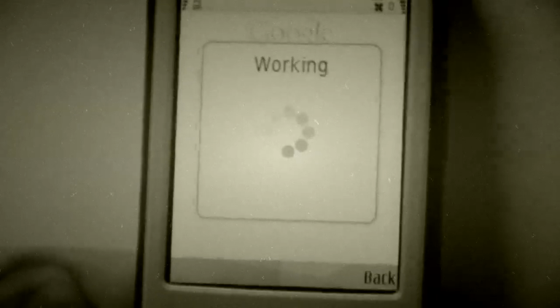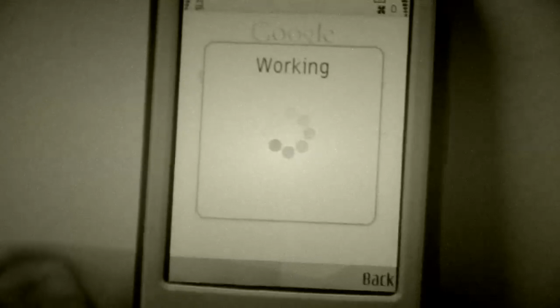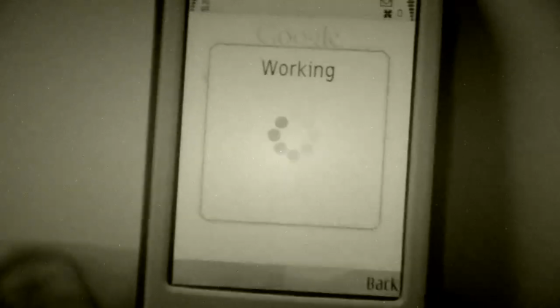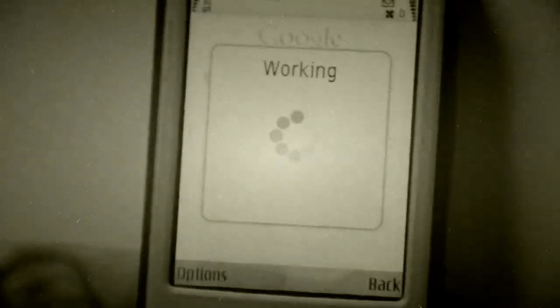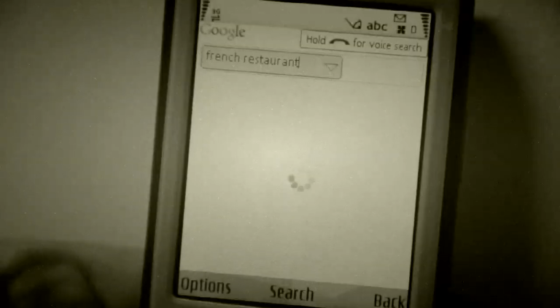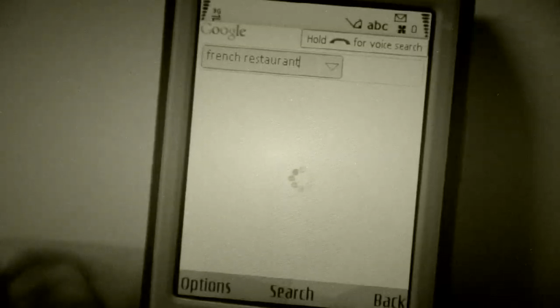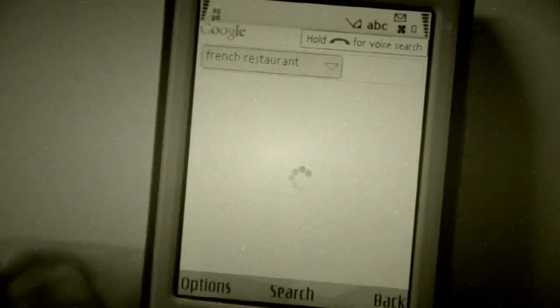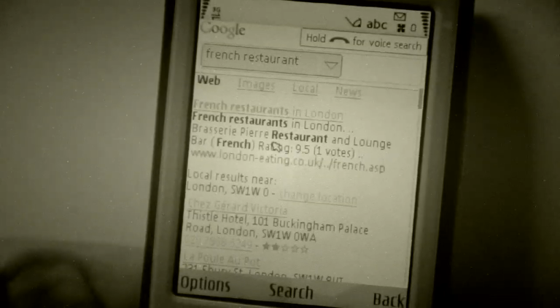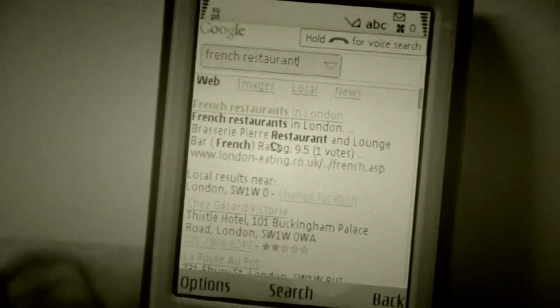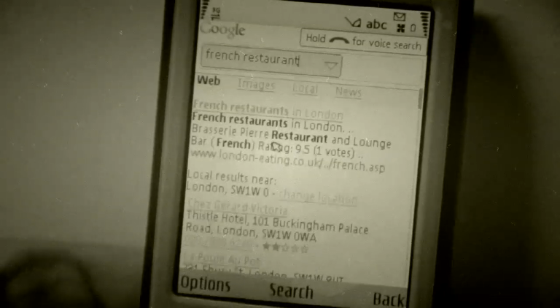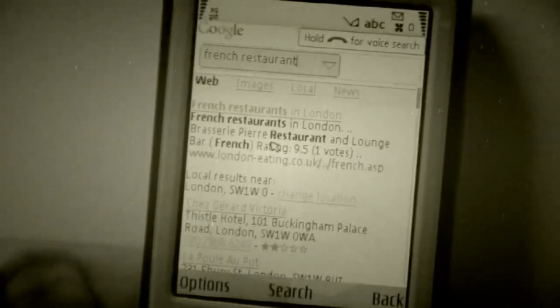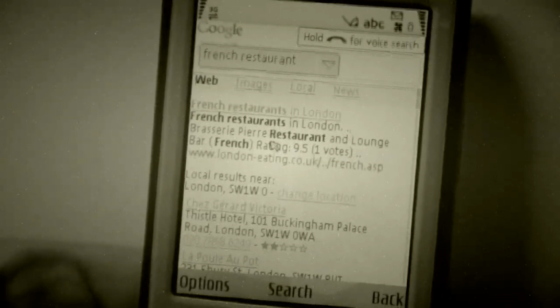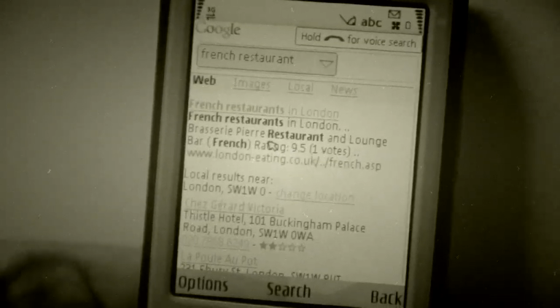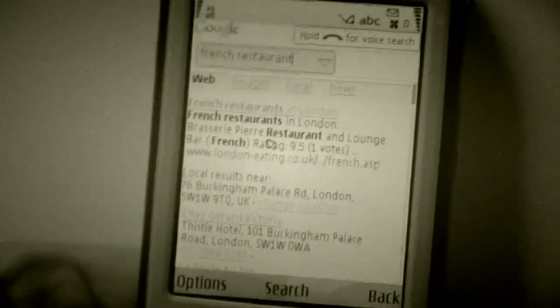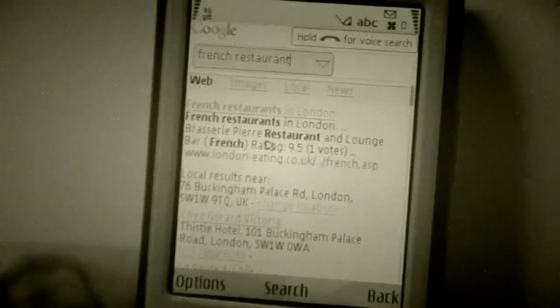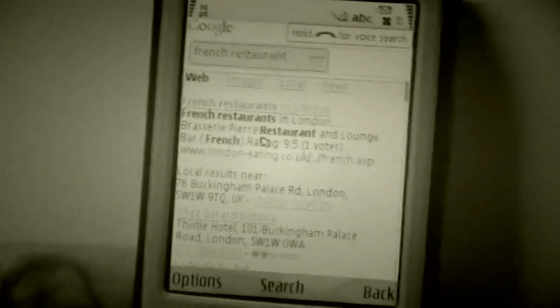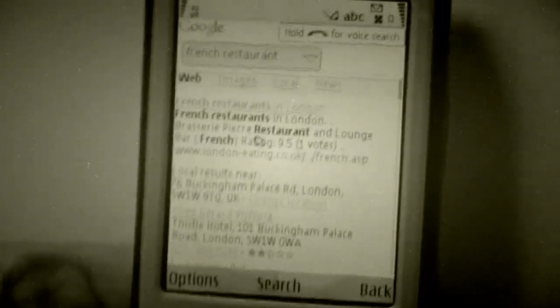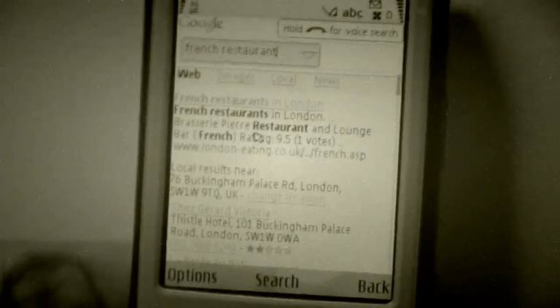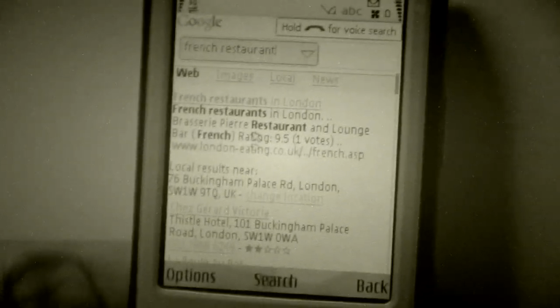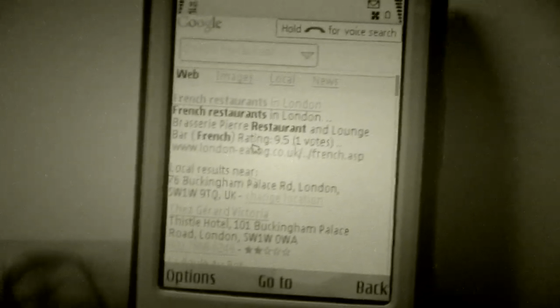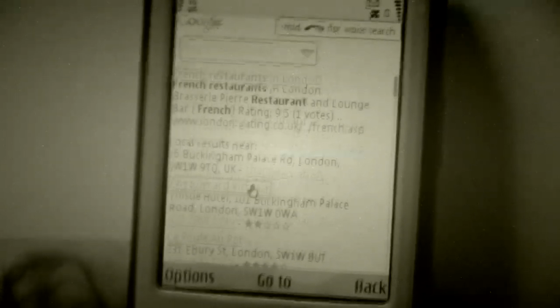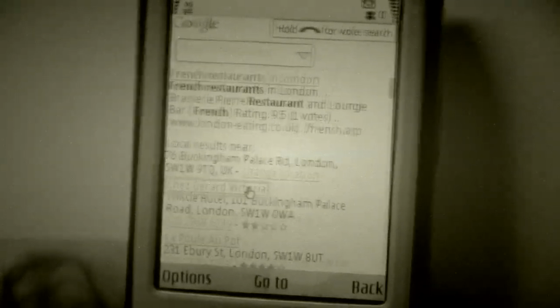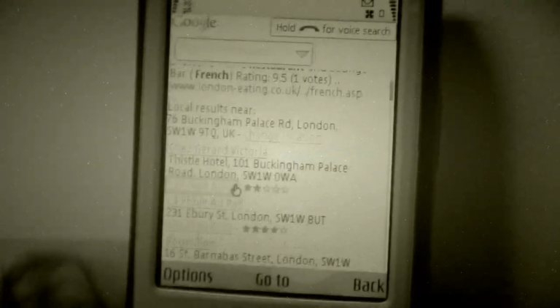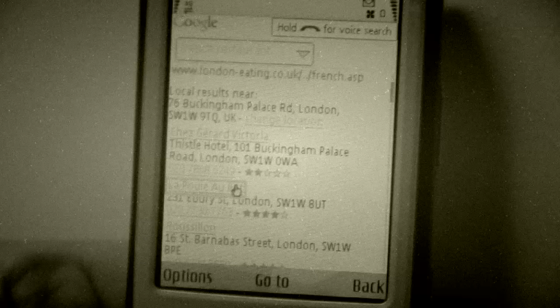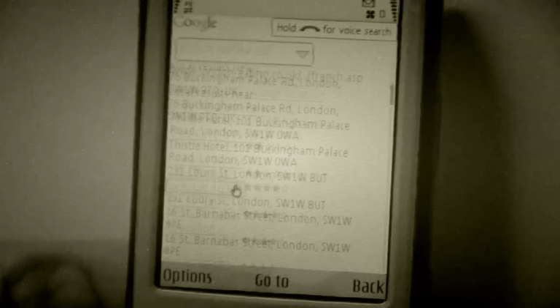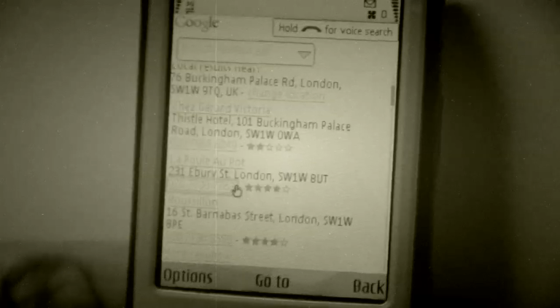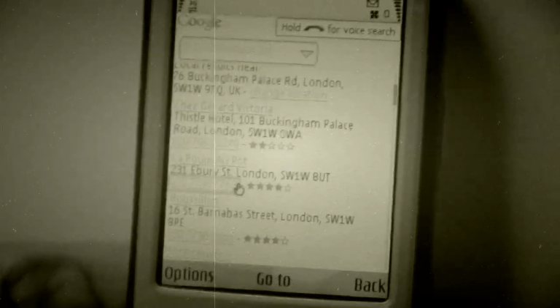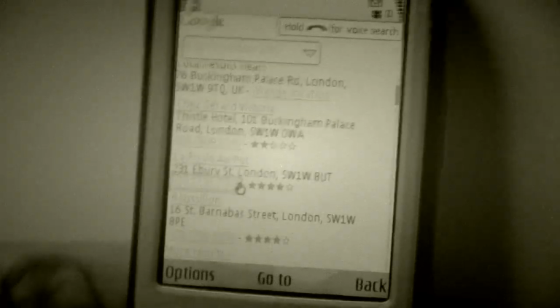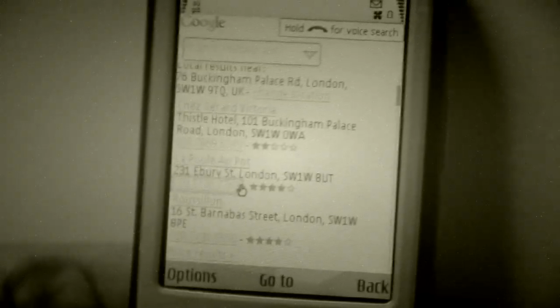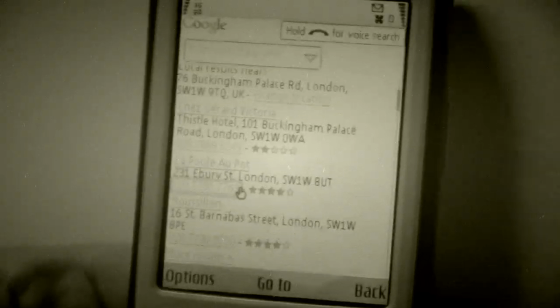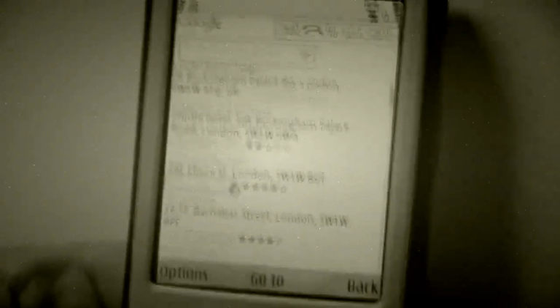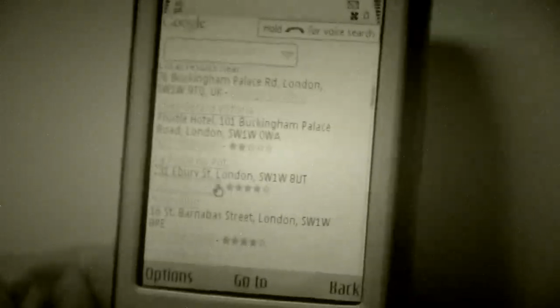And there, once again, in a flash, the results. And you can see they're actually centered right here on Buckingham Palace Road.